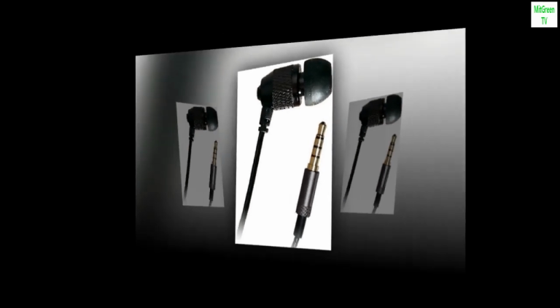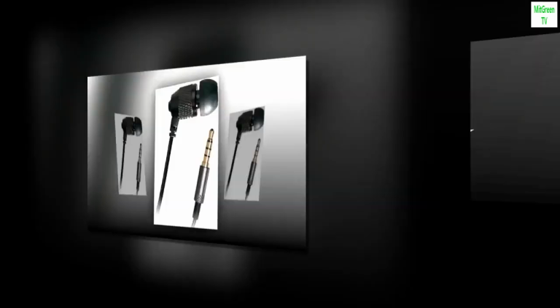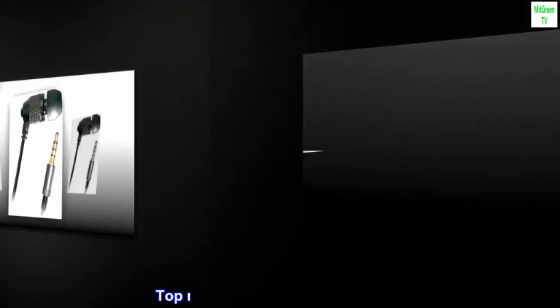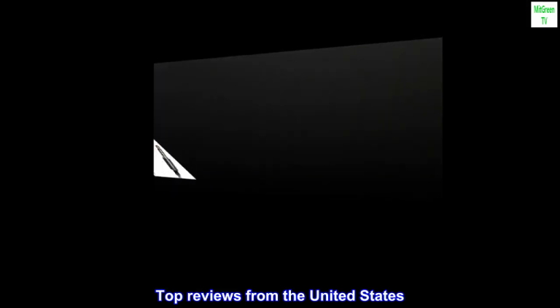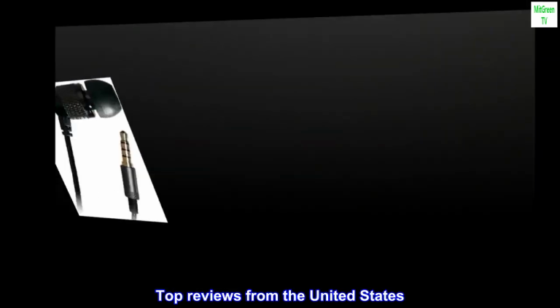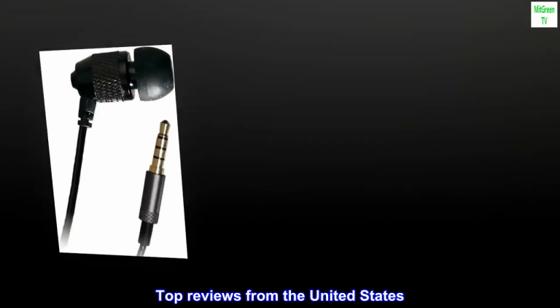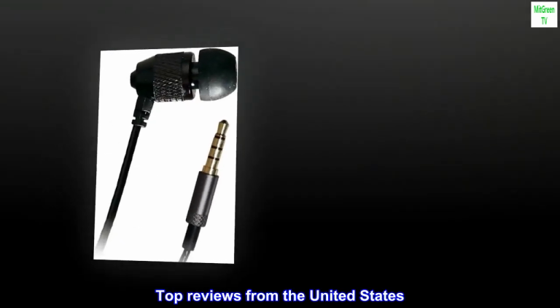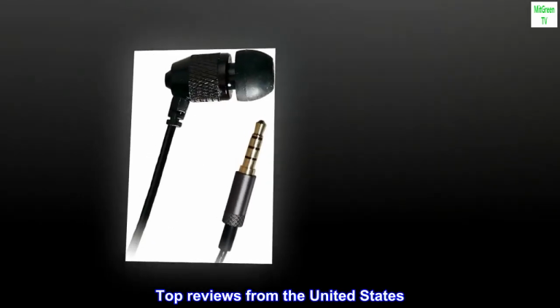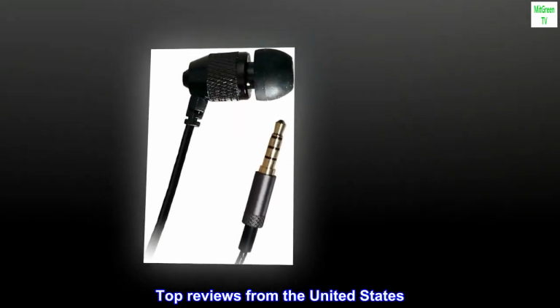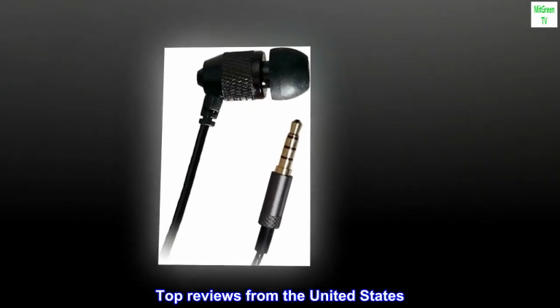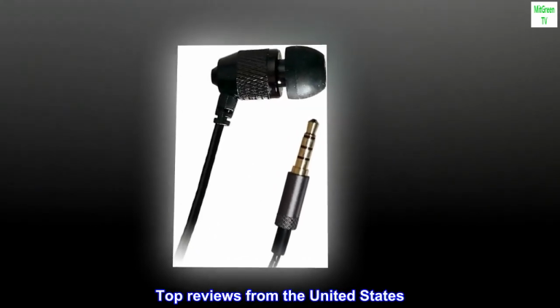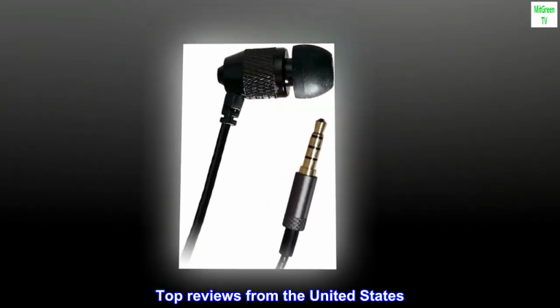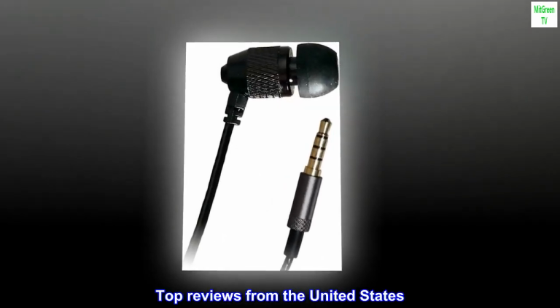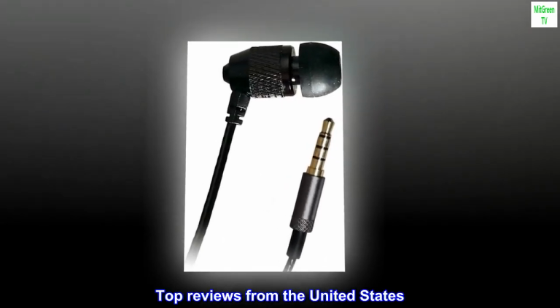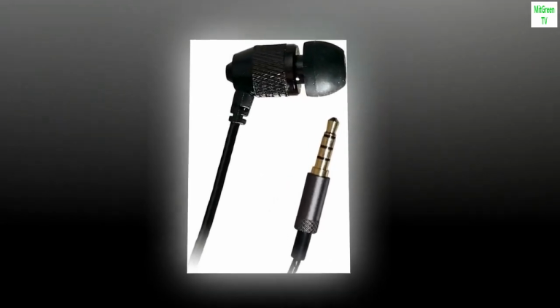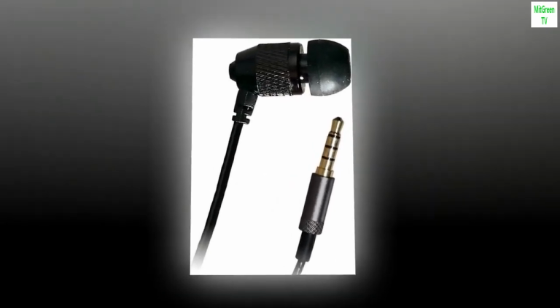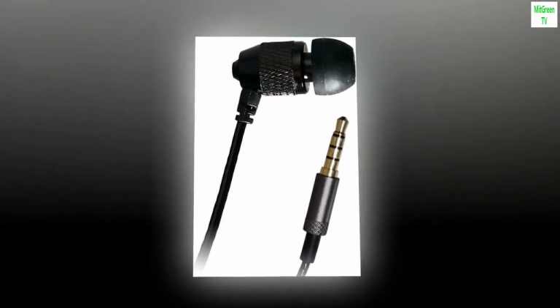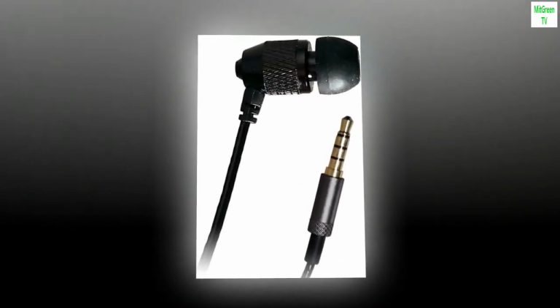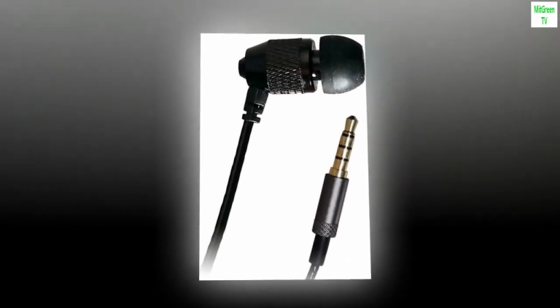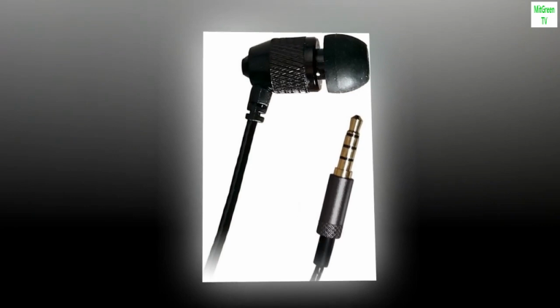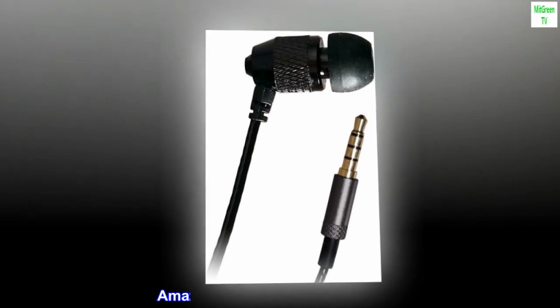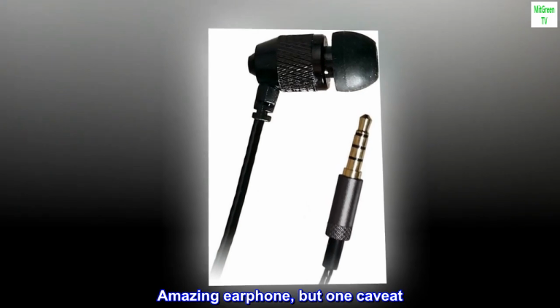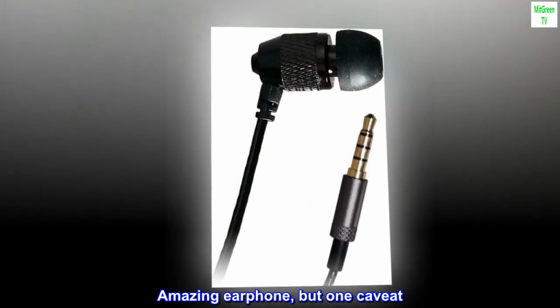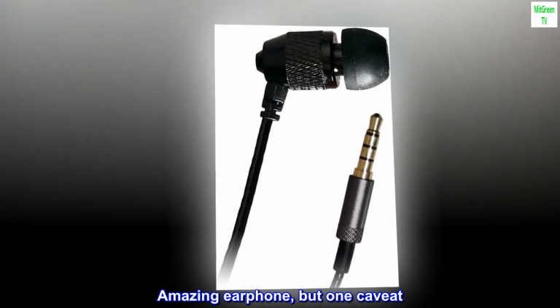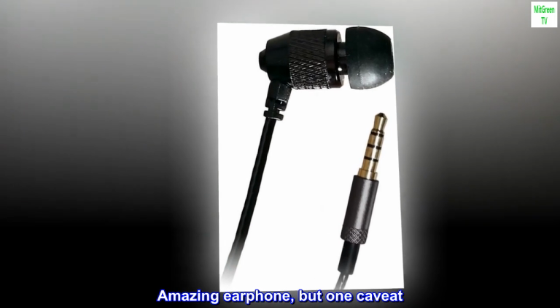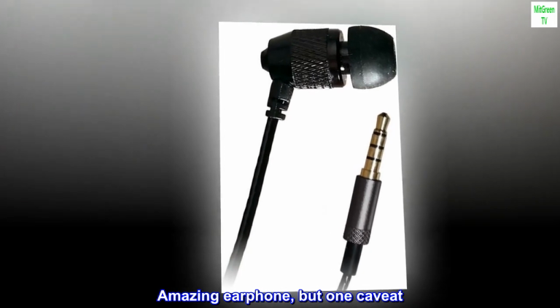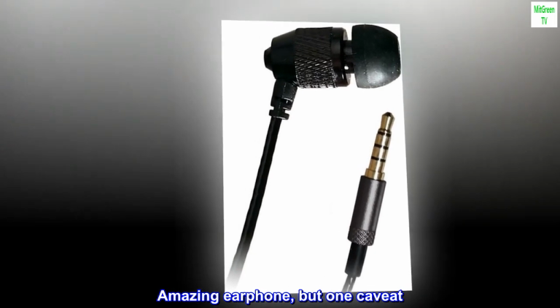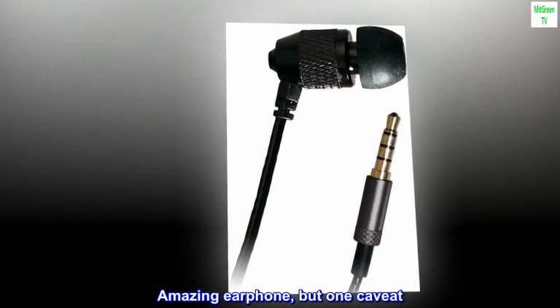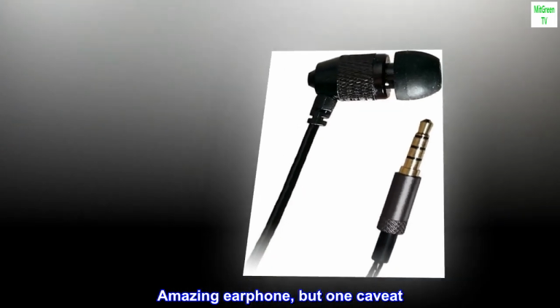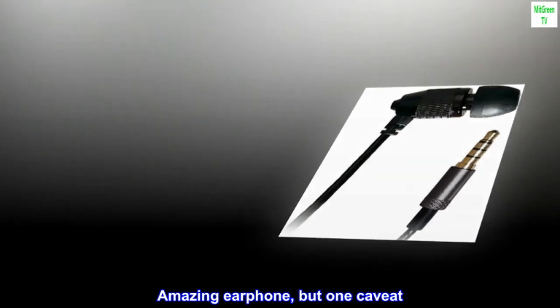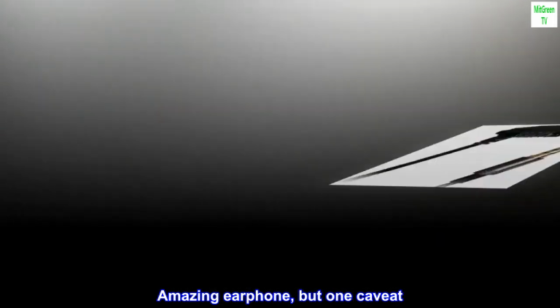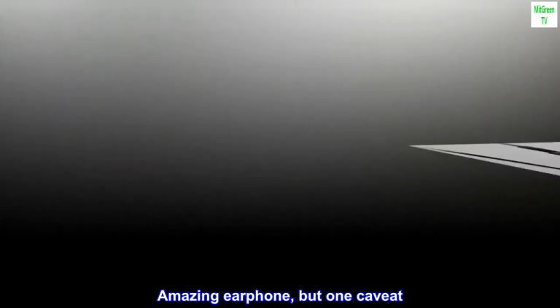Top reviews from the United States. Amazing earphone, but one caveat.